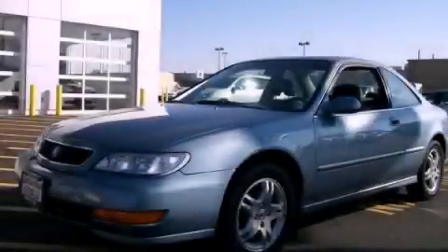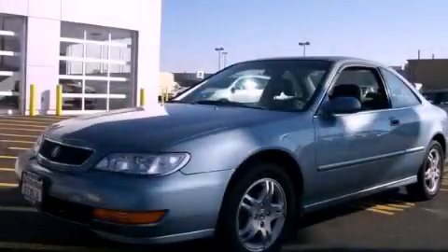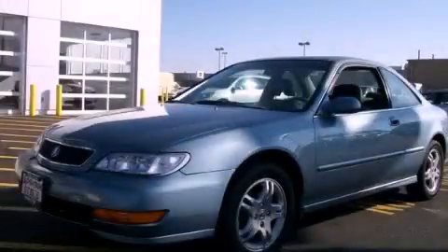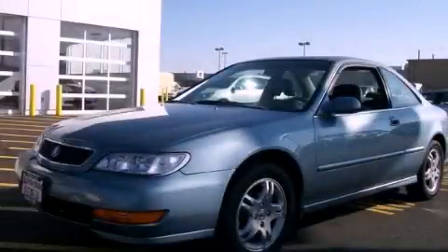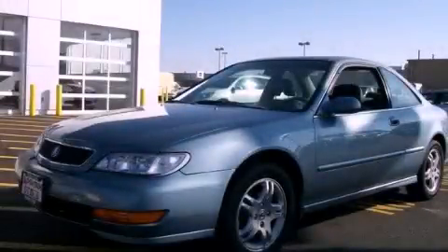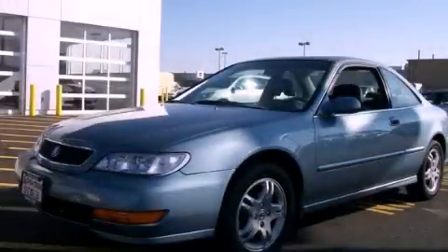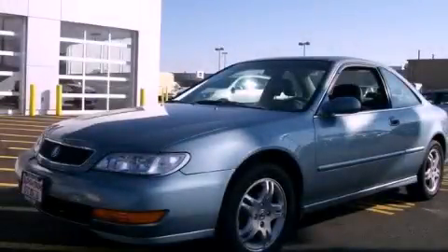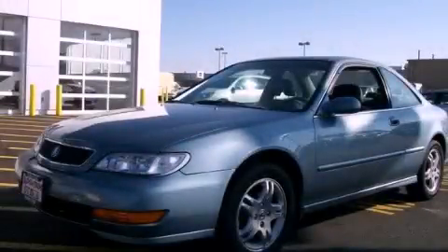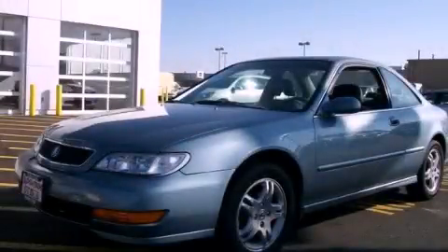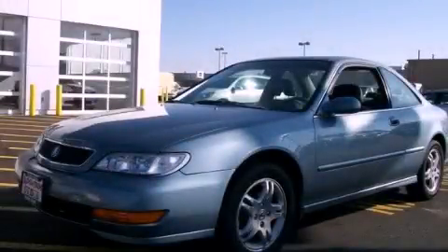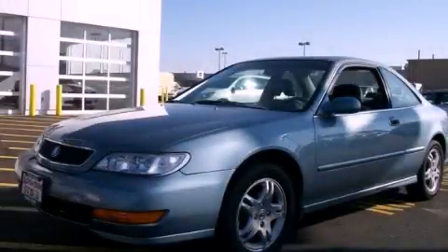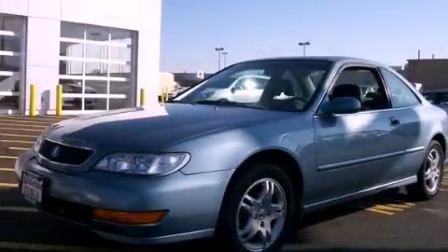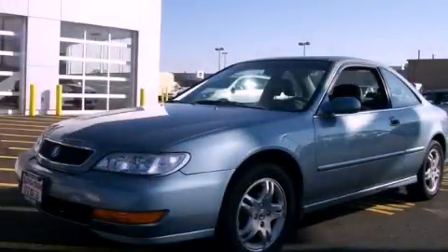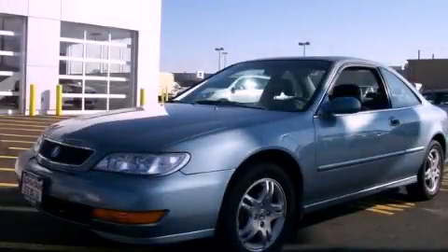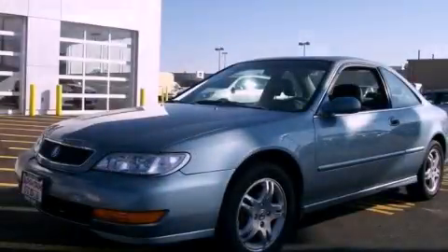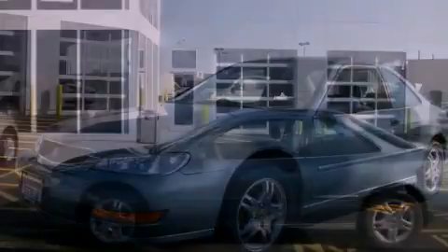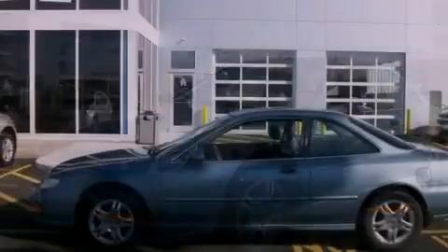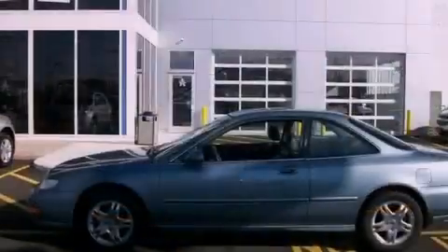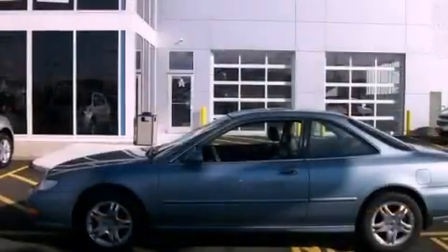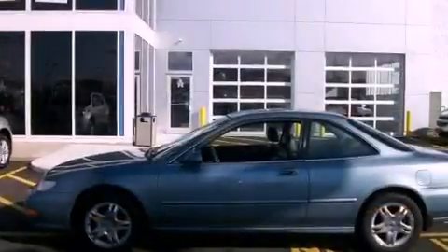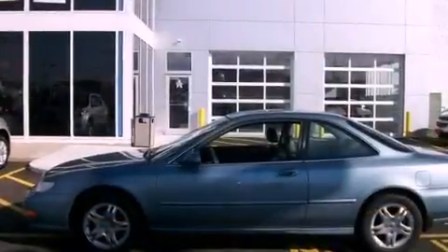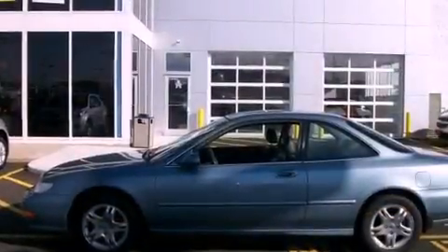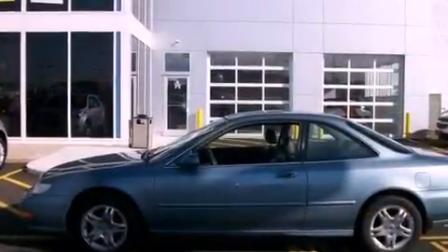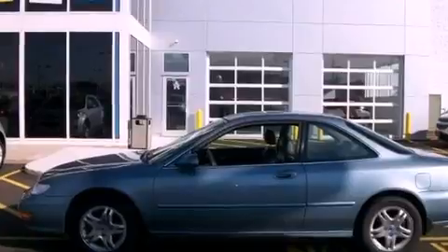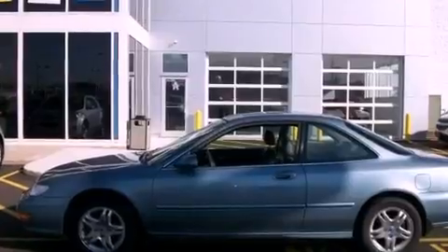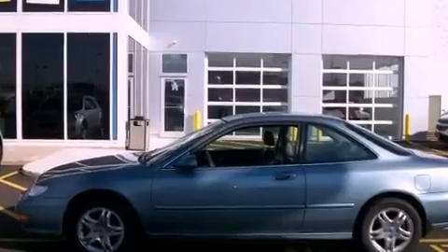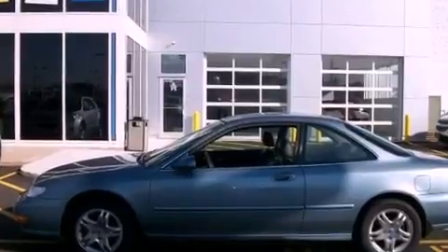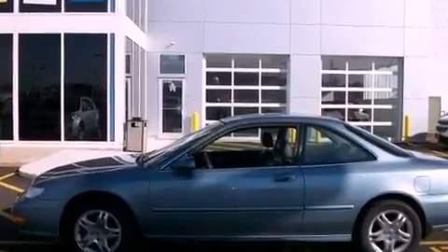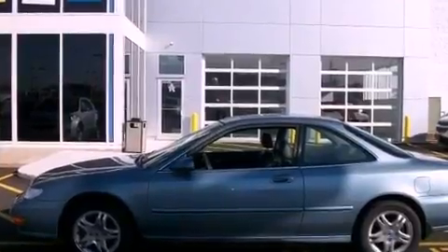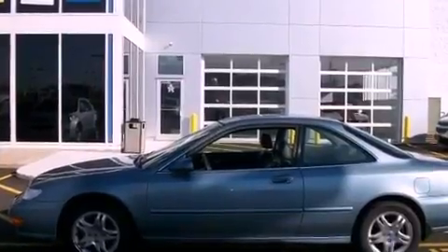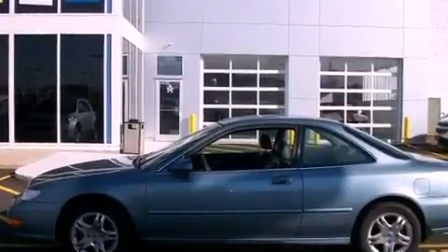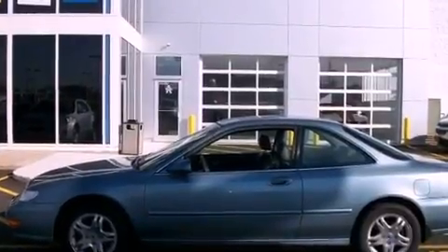This is a 1999 Acura CL, a luxurious package designed with the finest elements in mind.